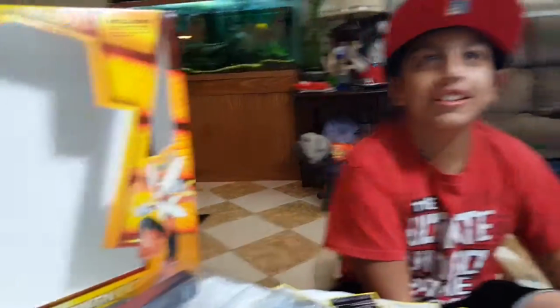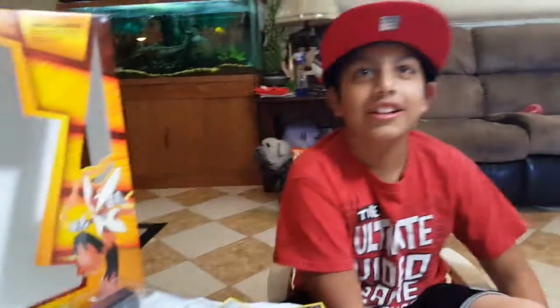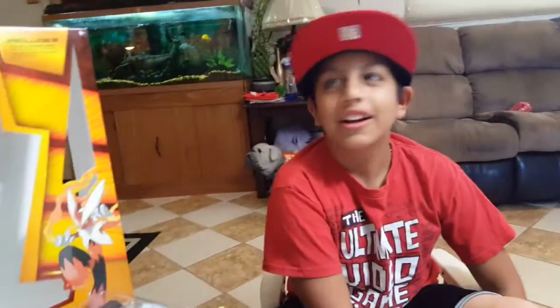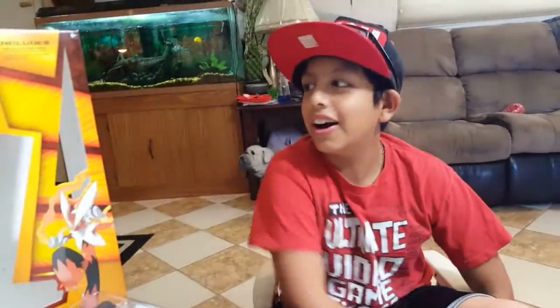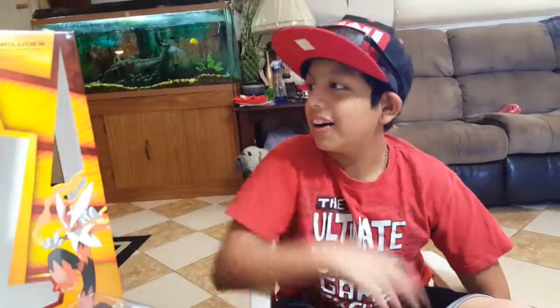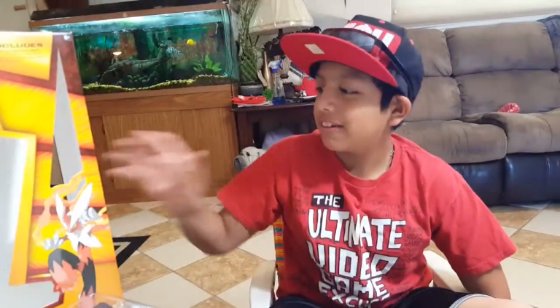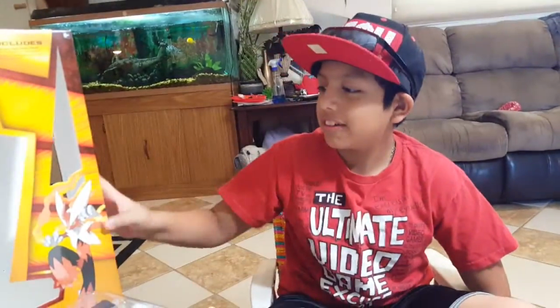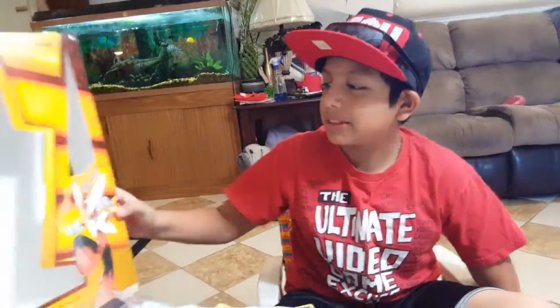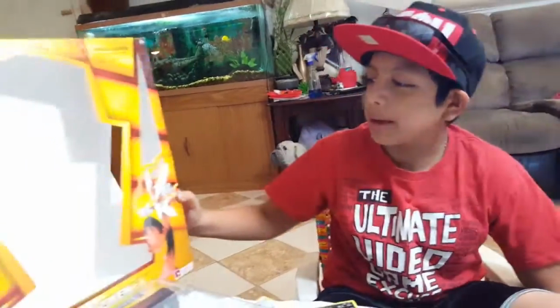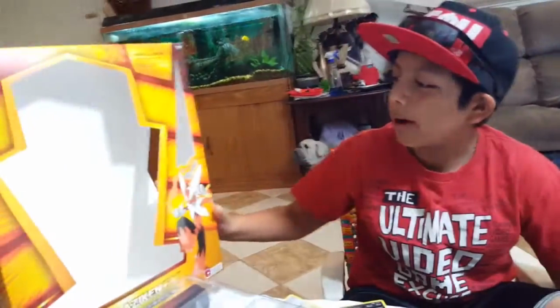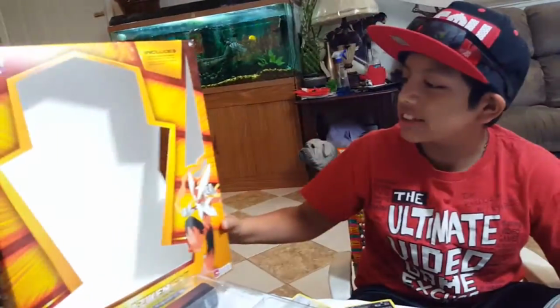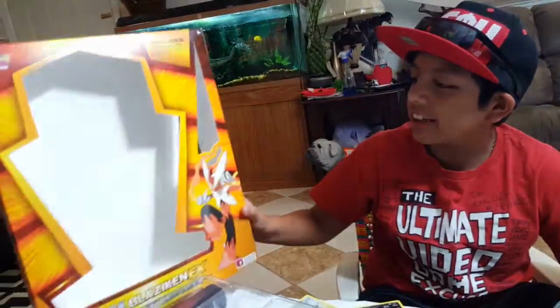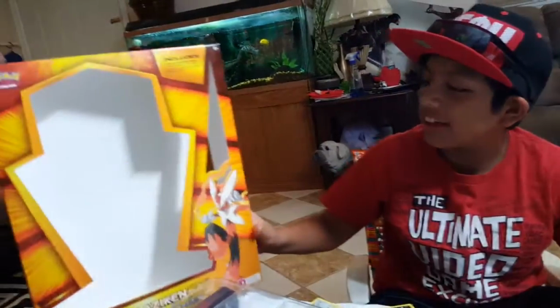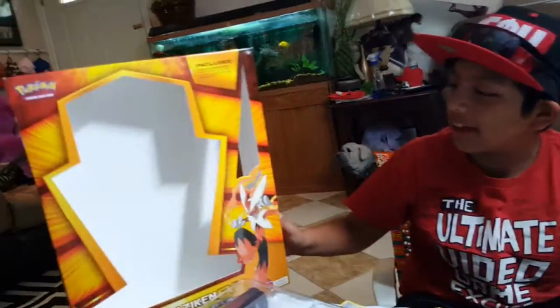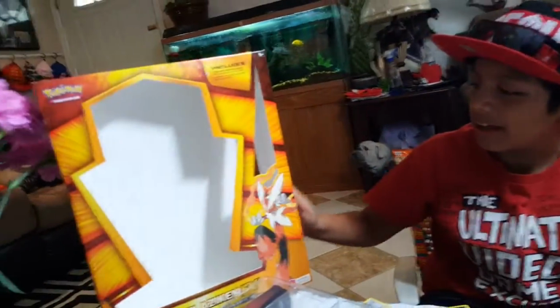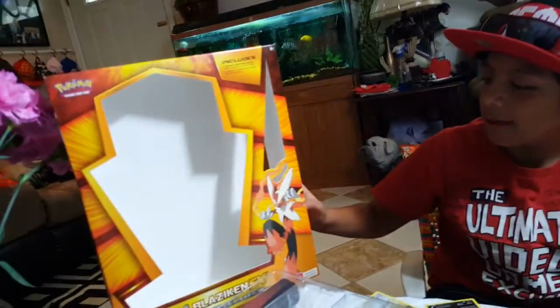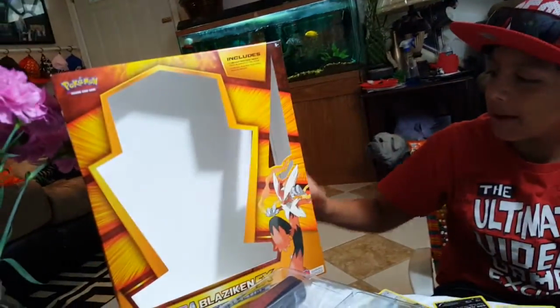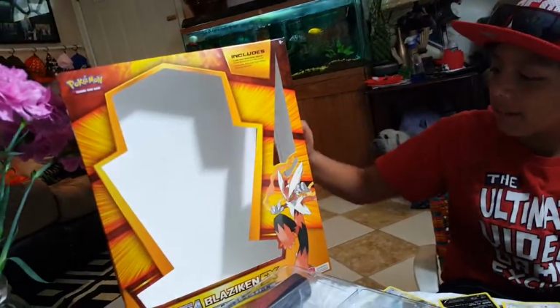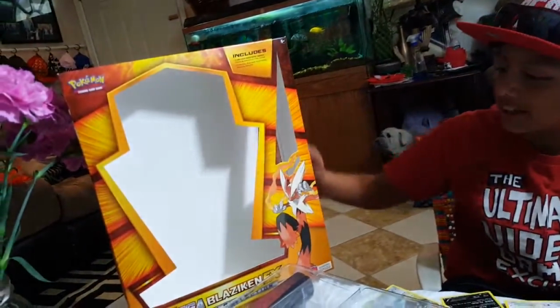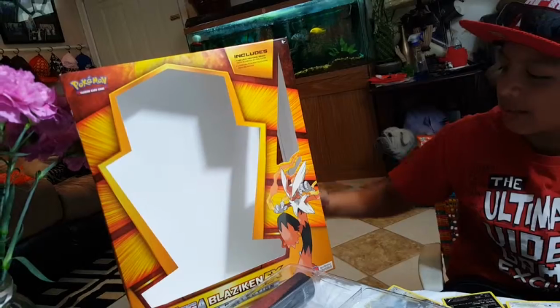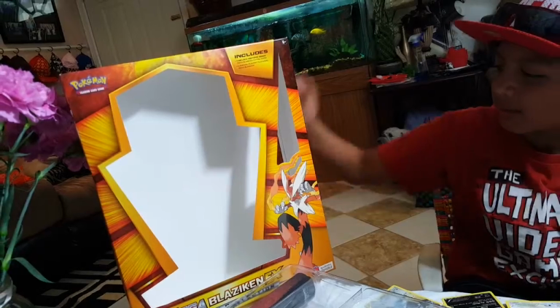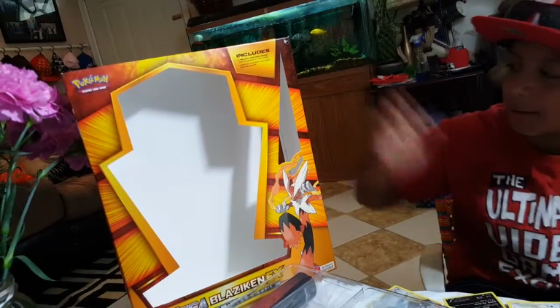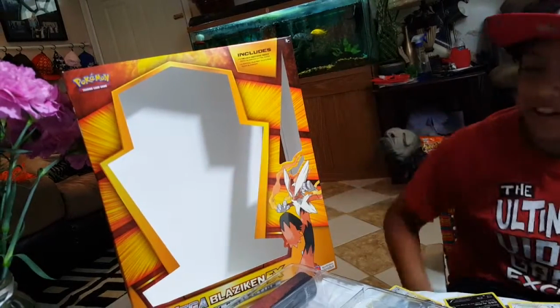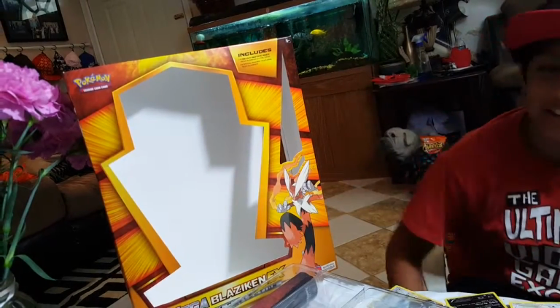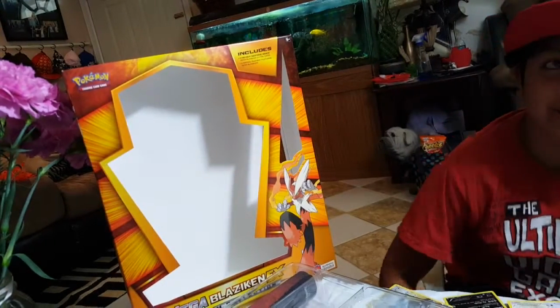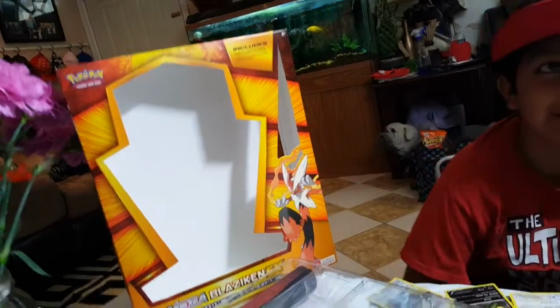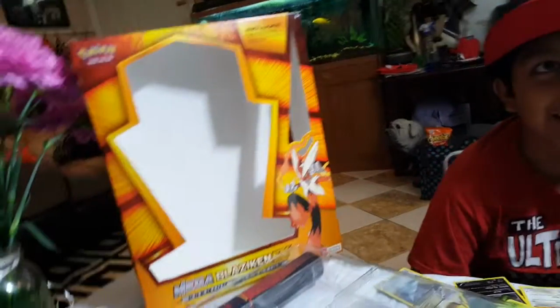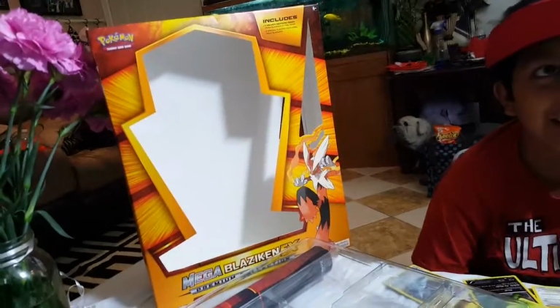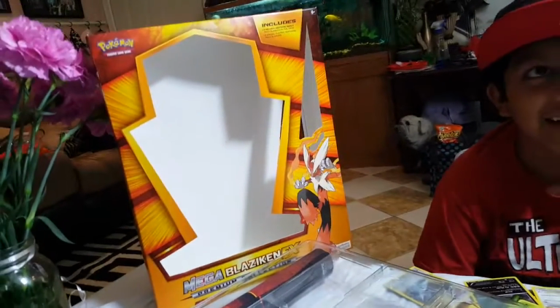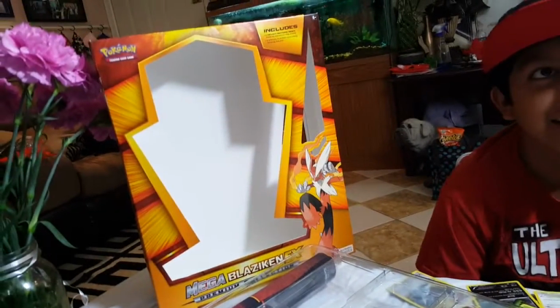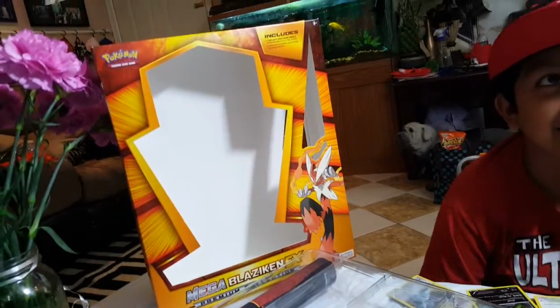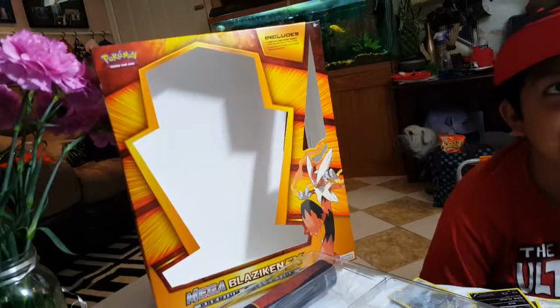Thank you guys for tuning in, that's me unboxing the Mega Blaziken King Queen collection. See you next time, bye!